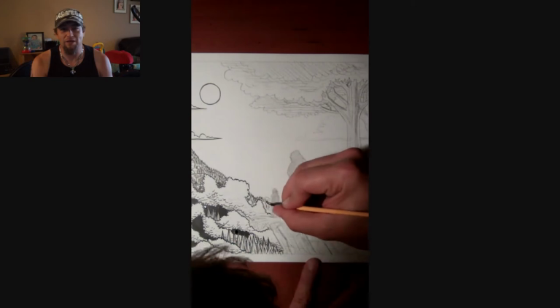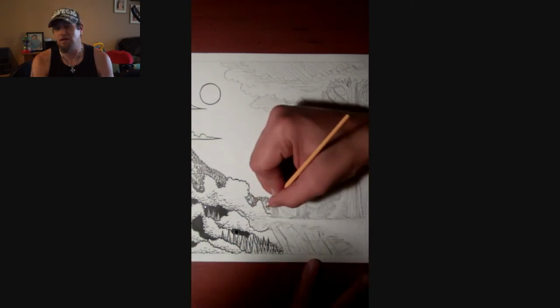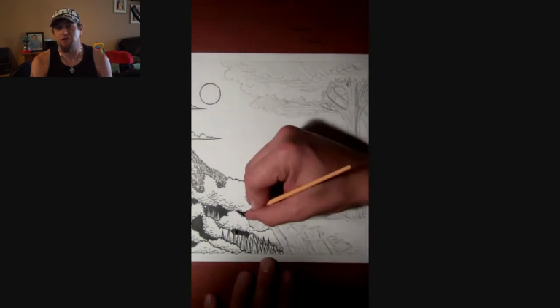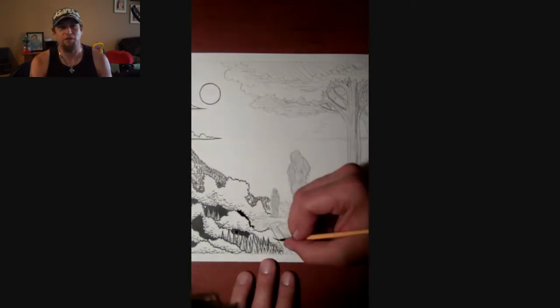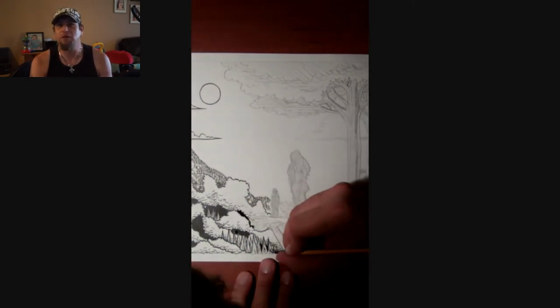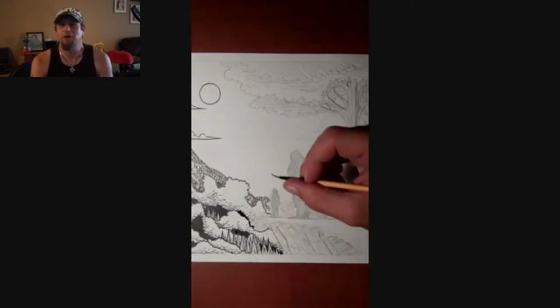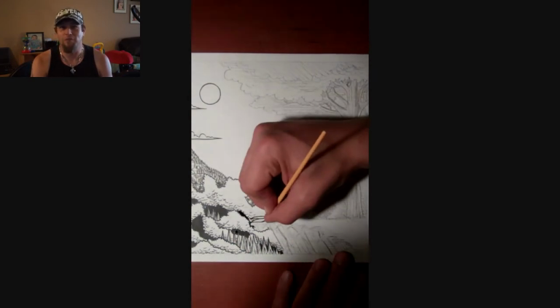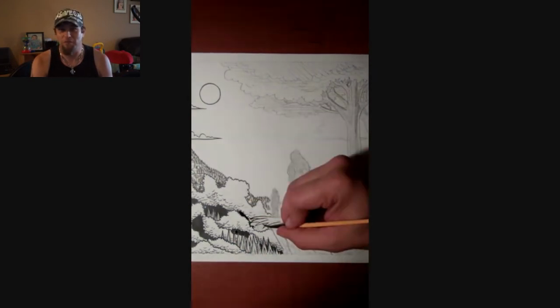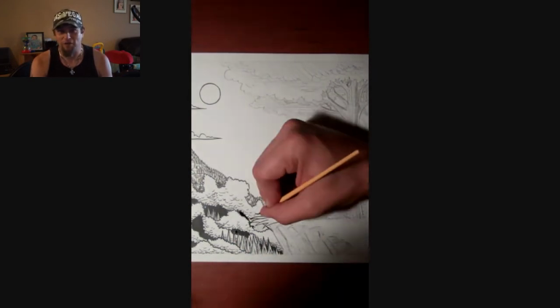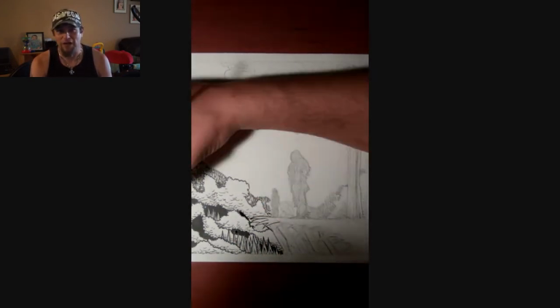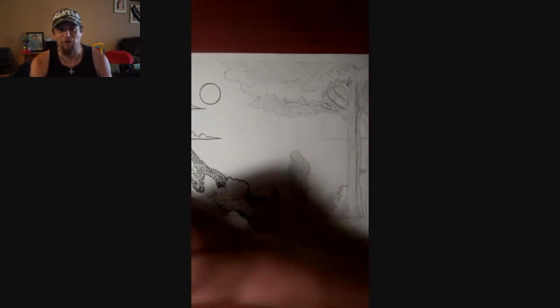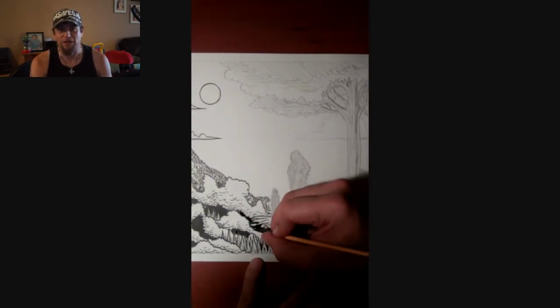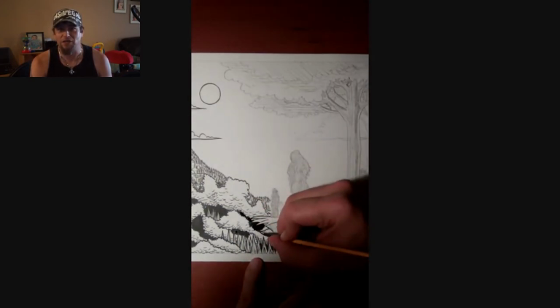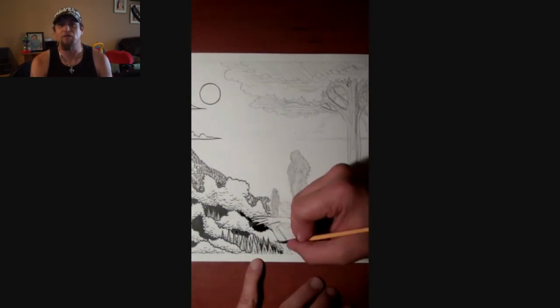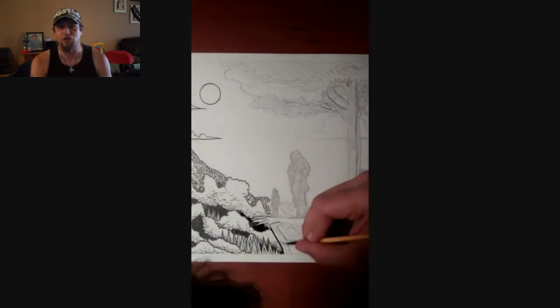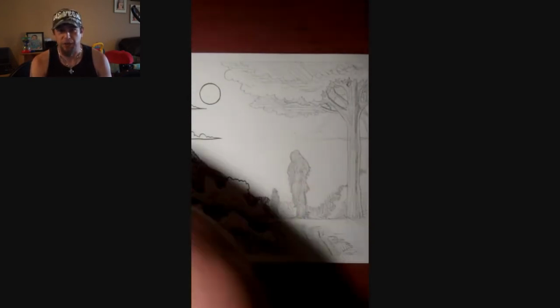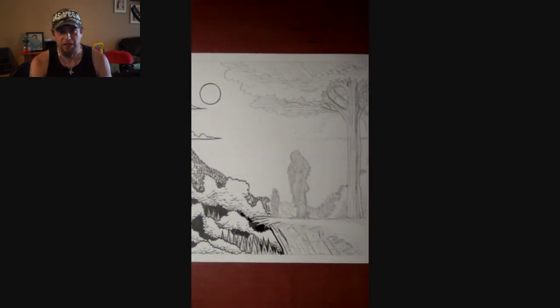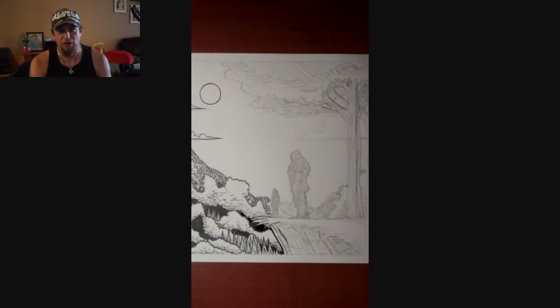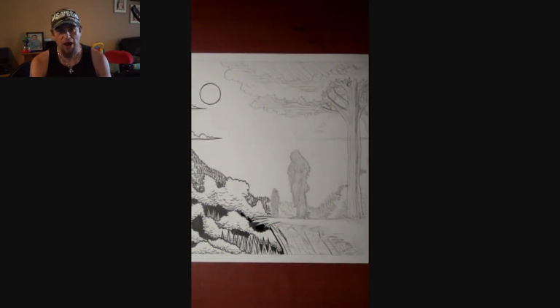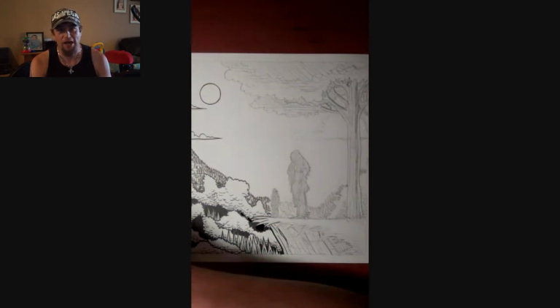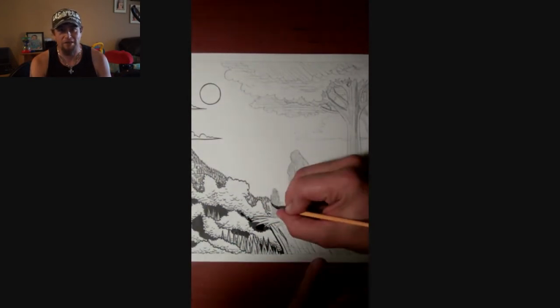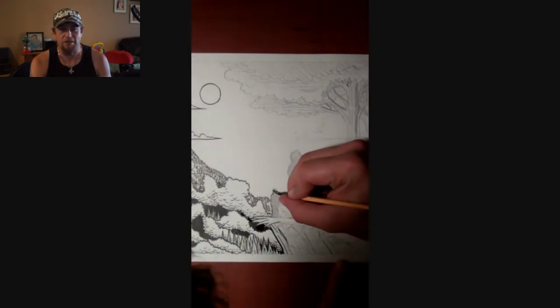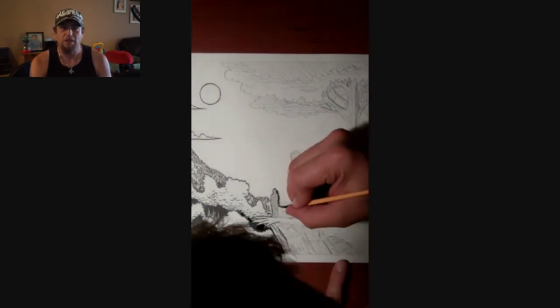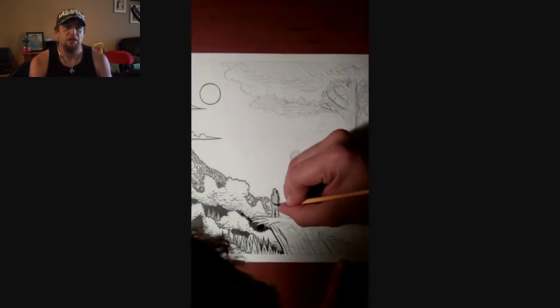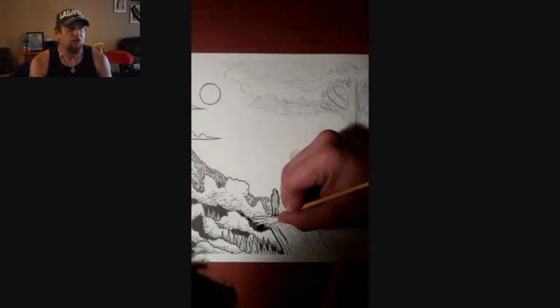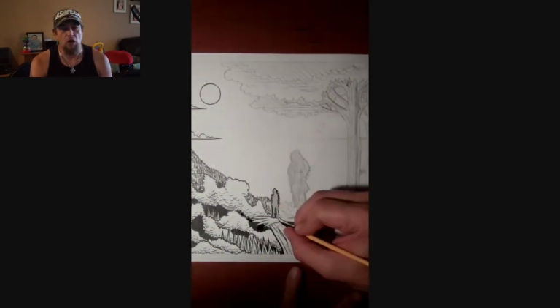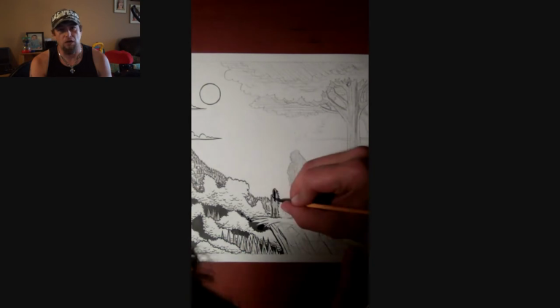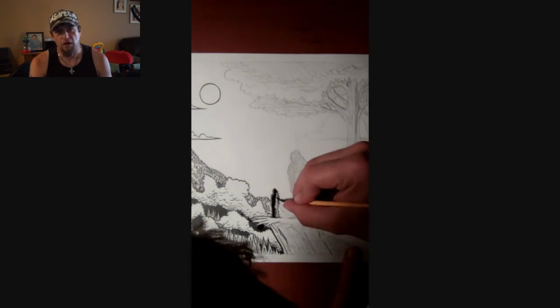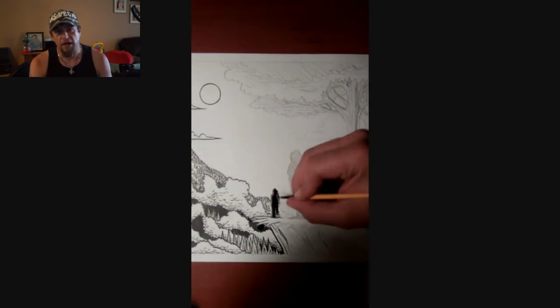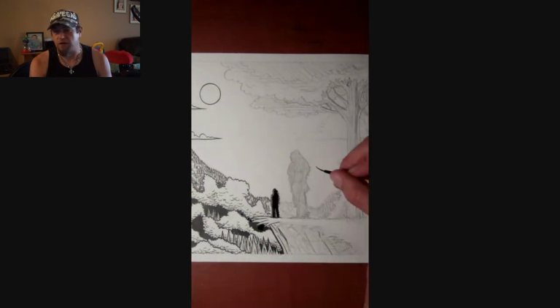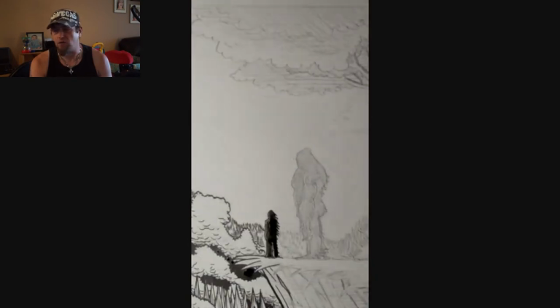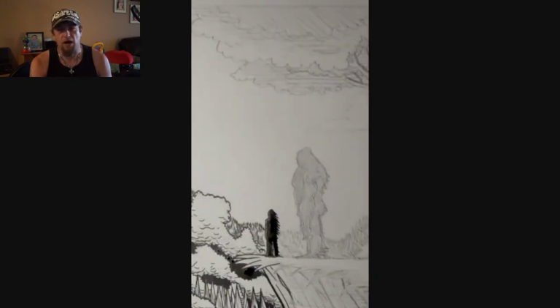Whatever, it can be a pyramid or a mountain anyway — it's covered in trees and grass and dirt and all that other stuff.